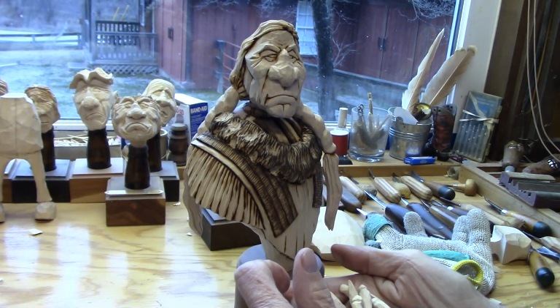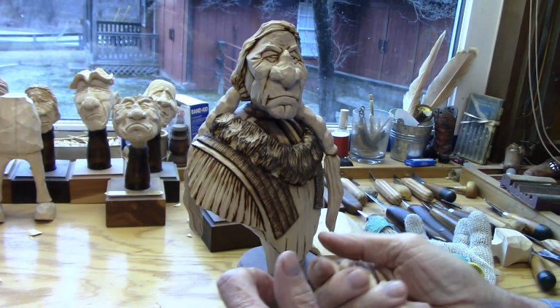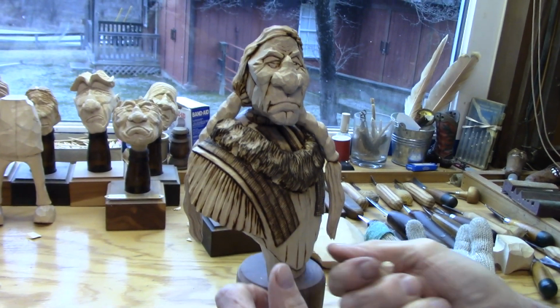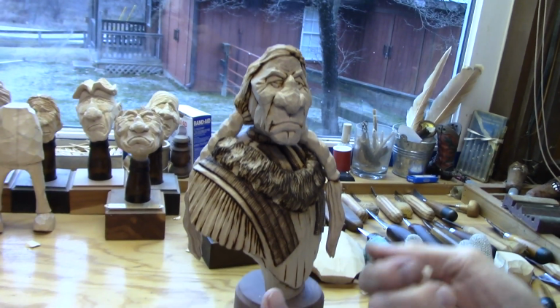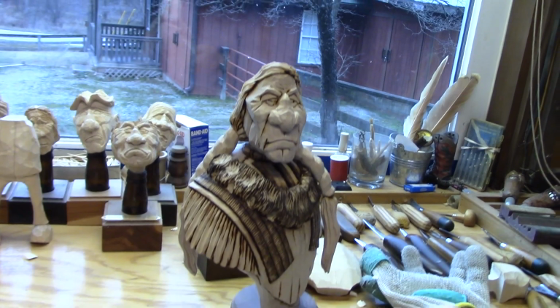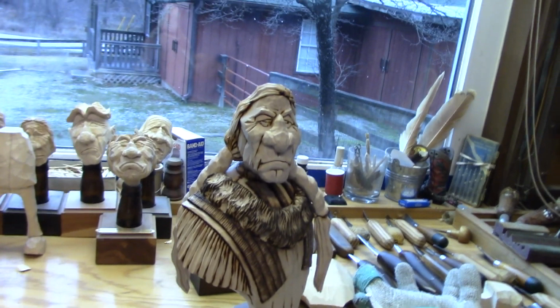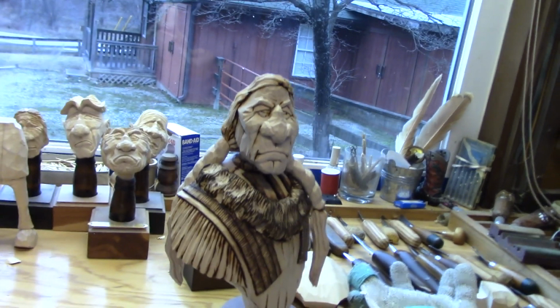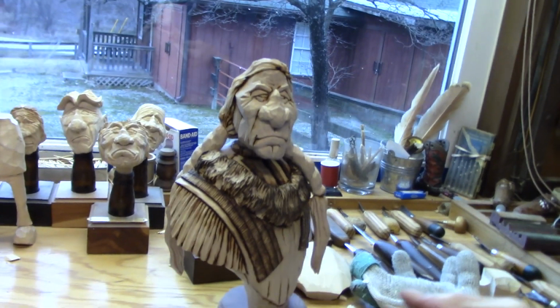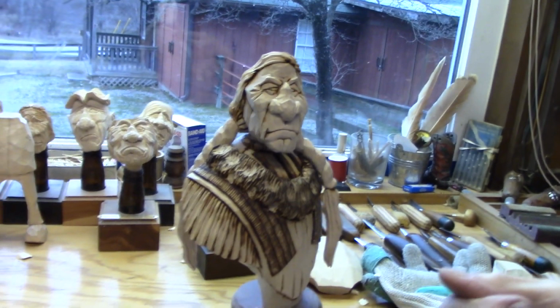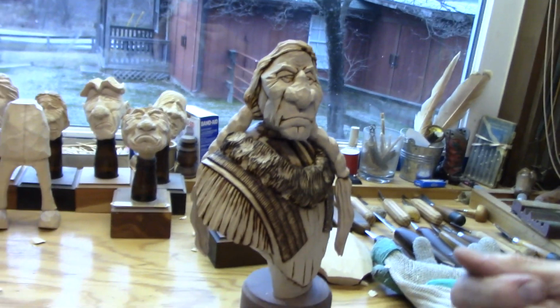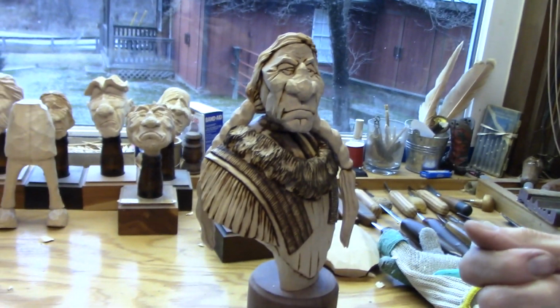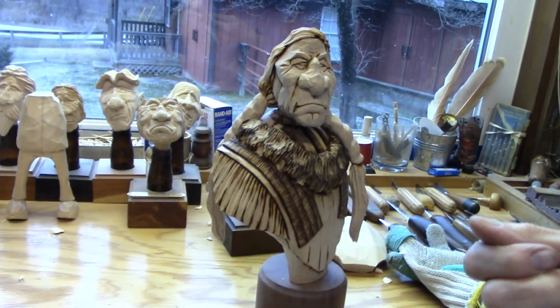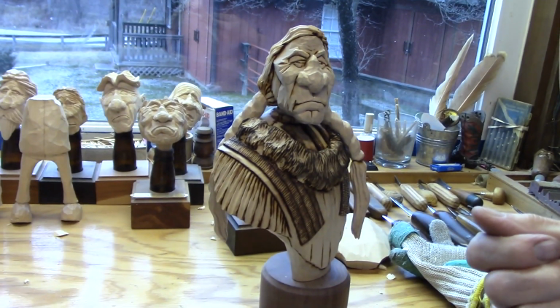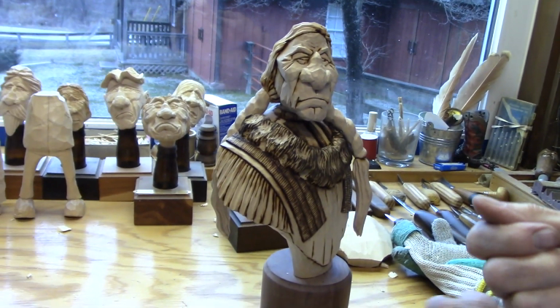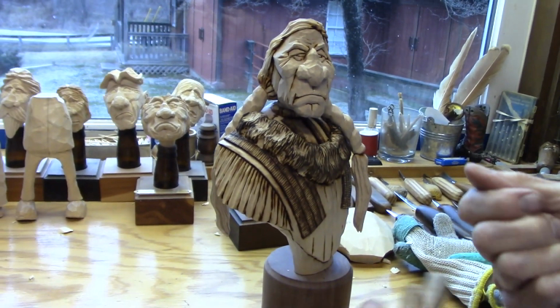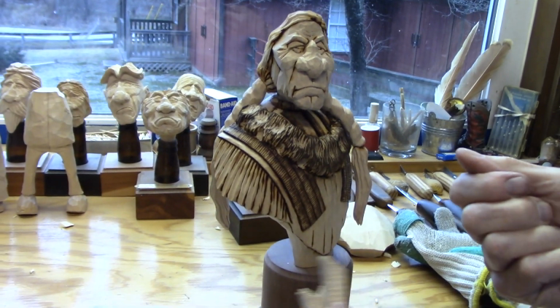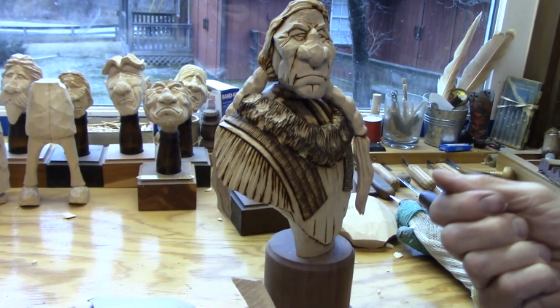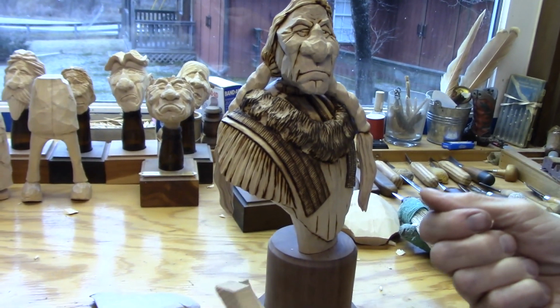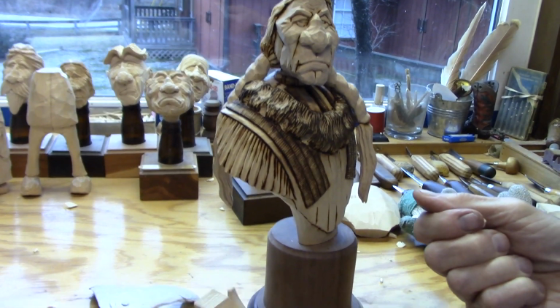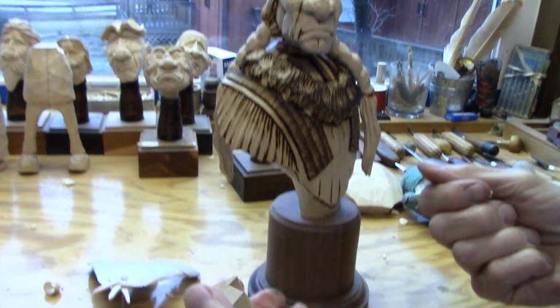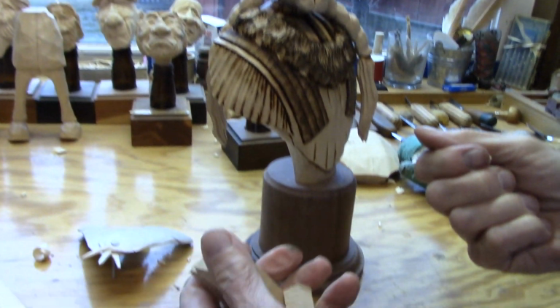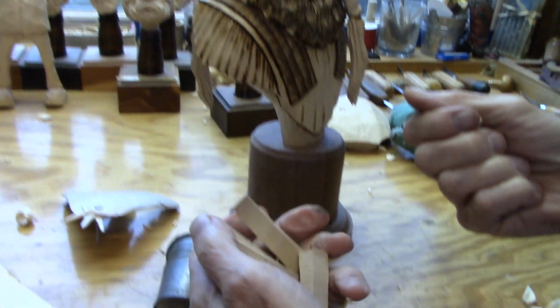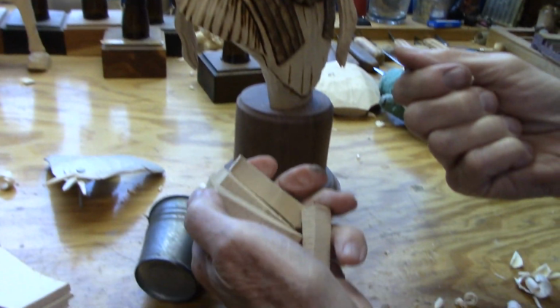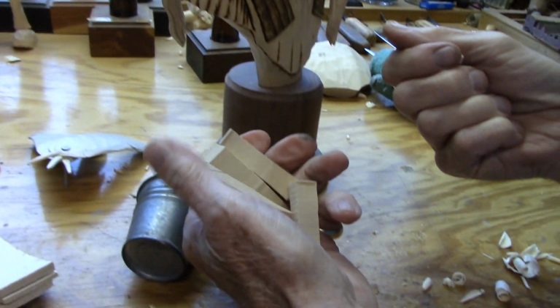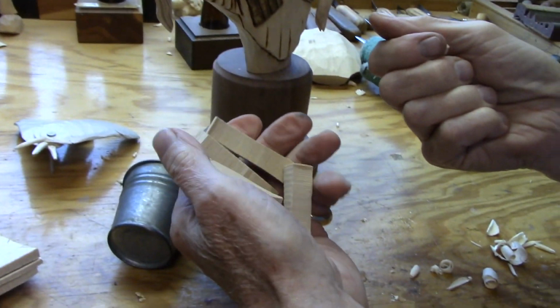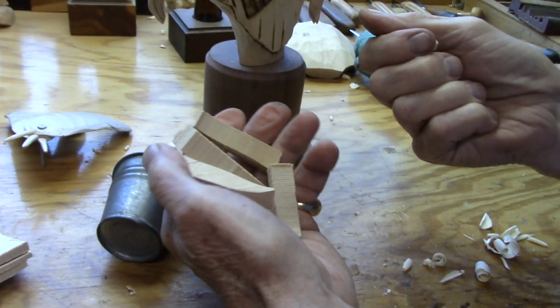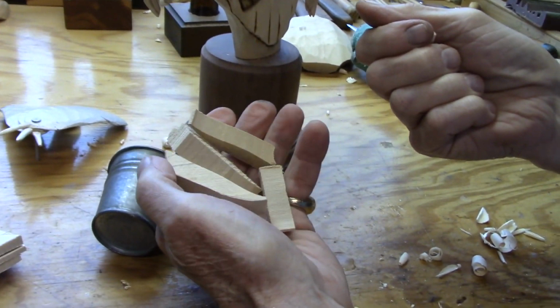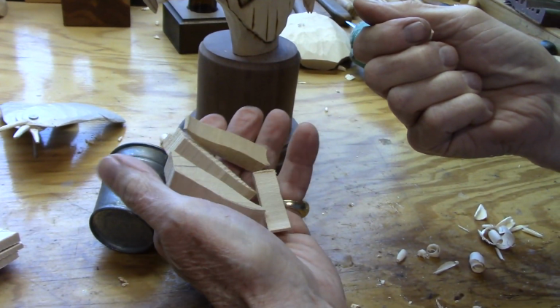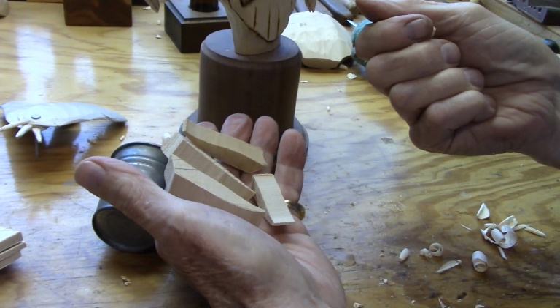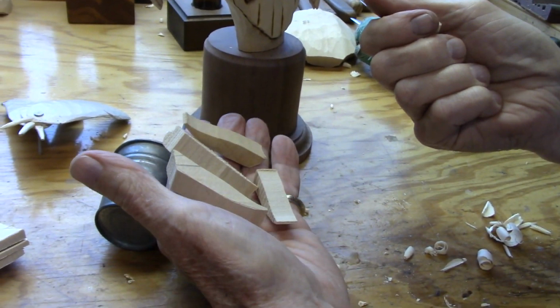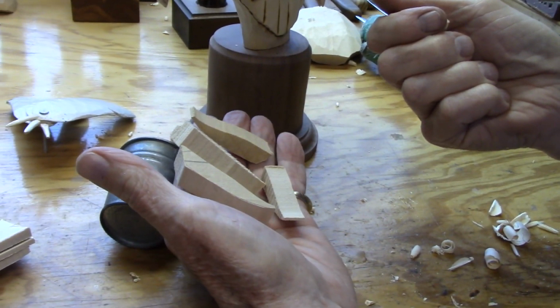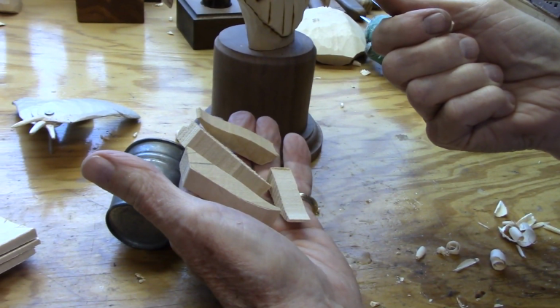Anyway, those are done. Here are the extra blanks I cut out for the feathers.